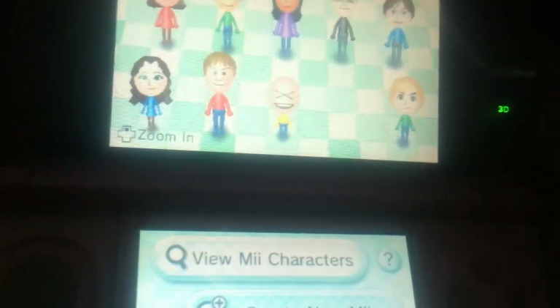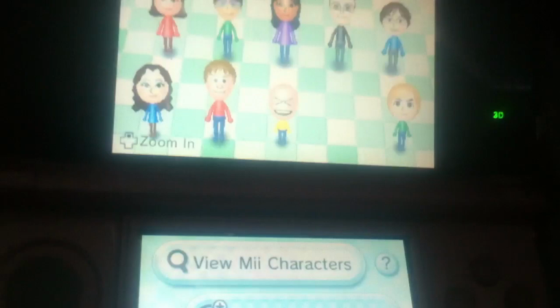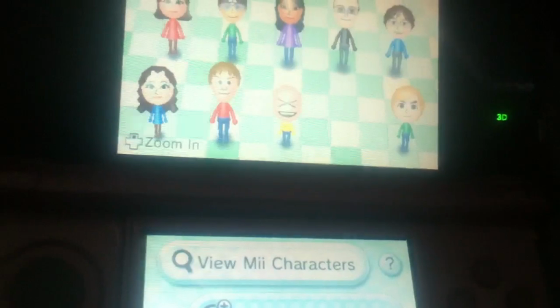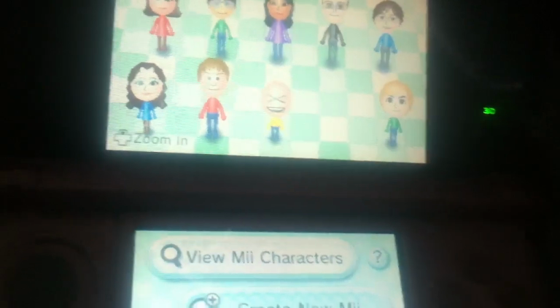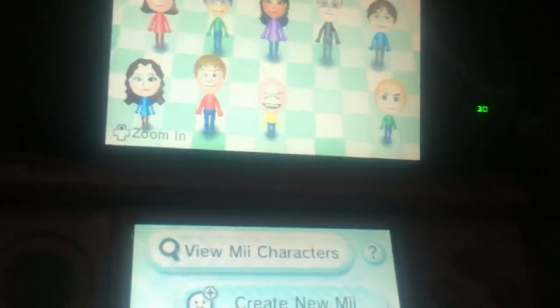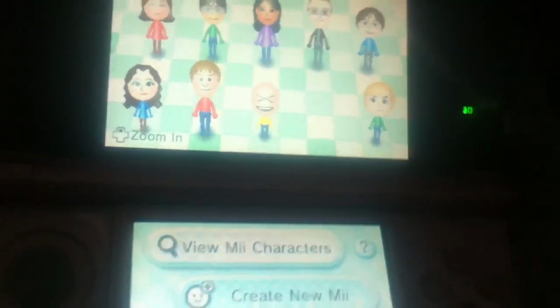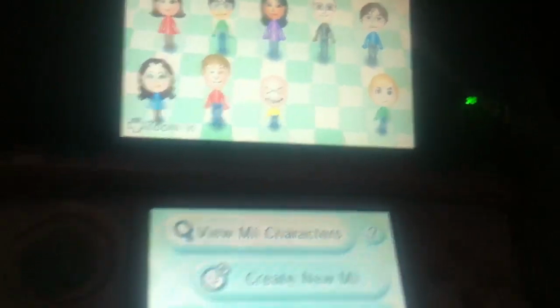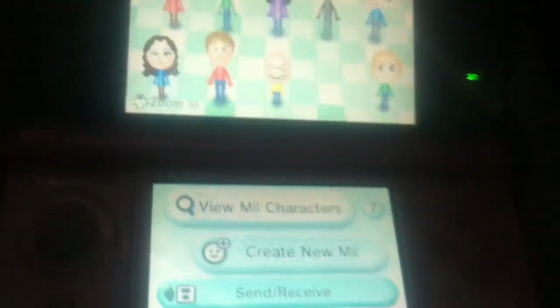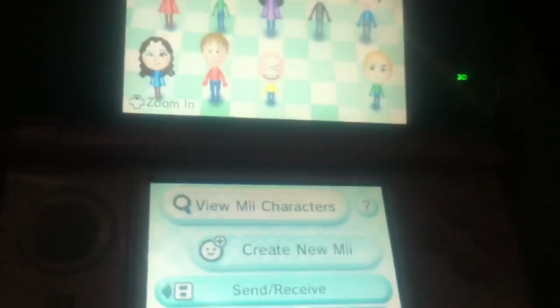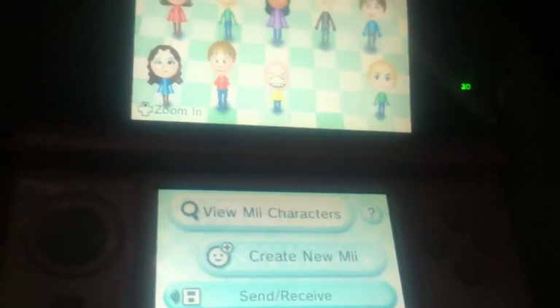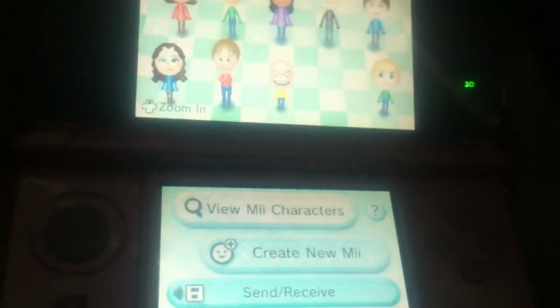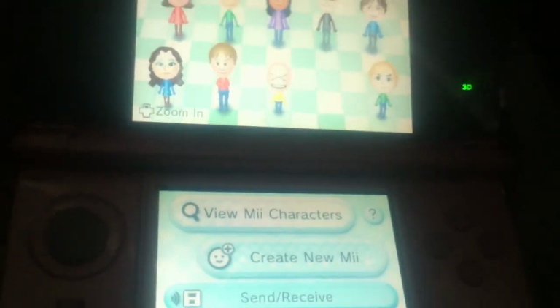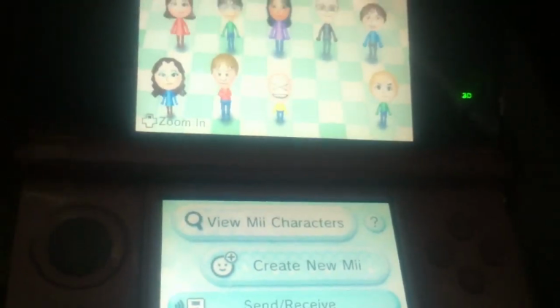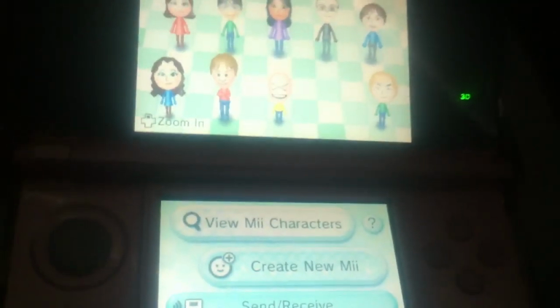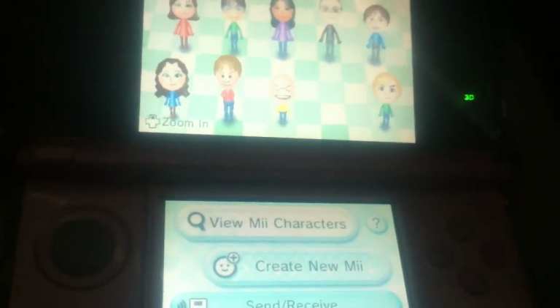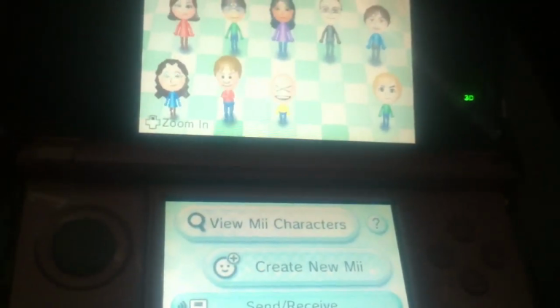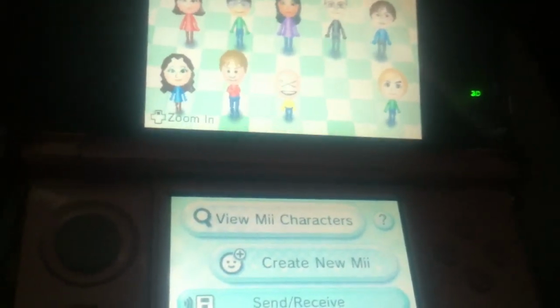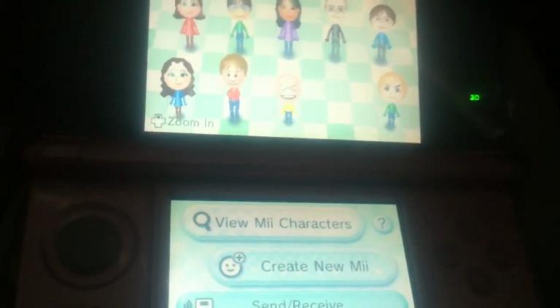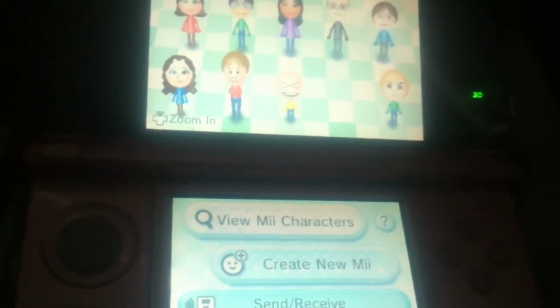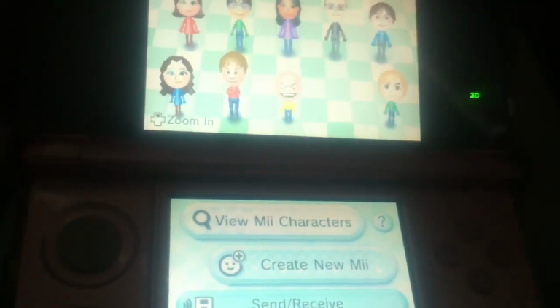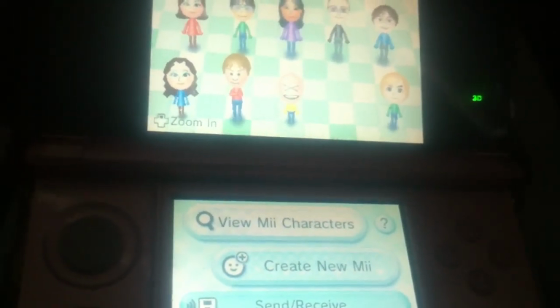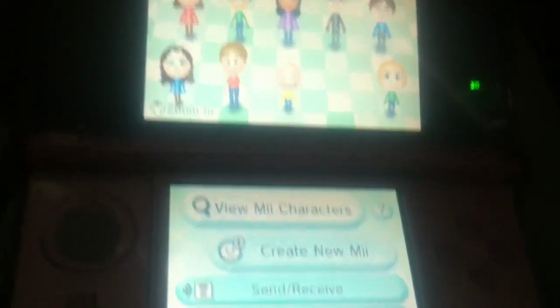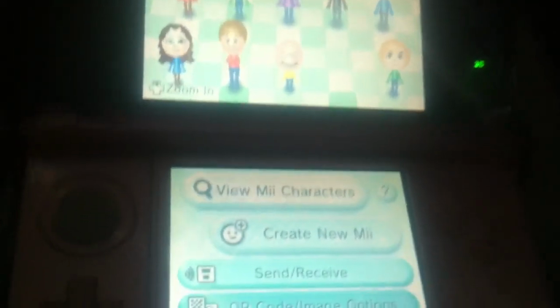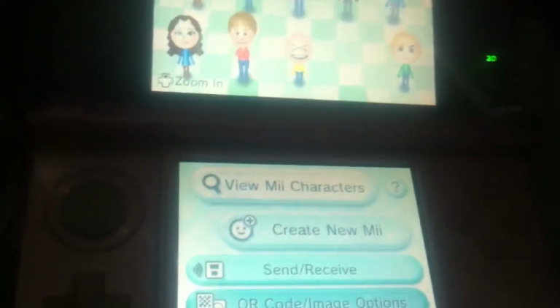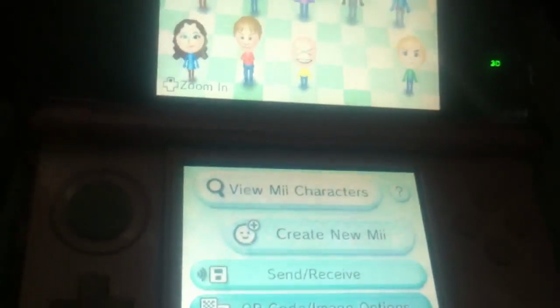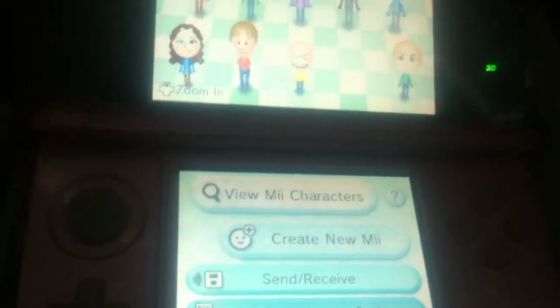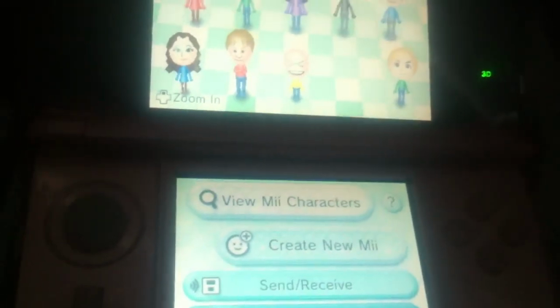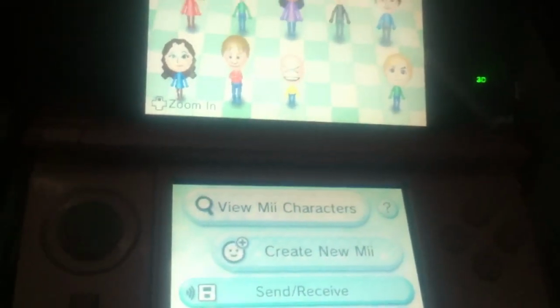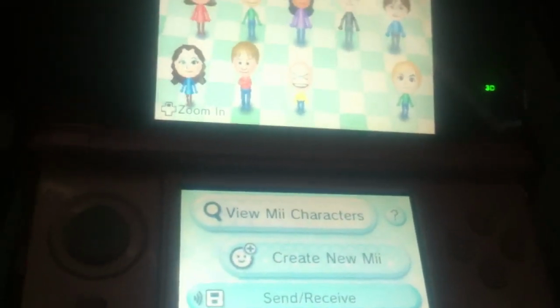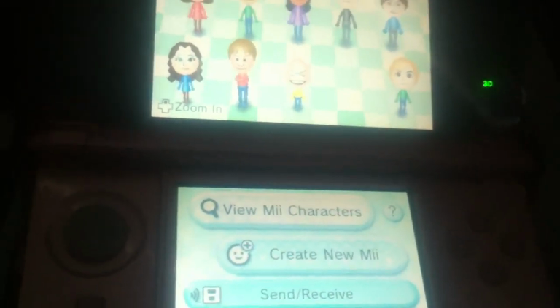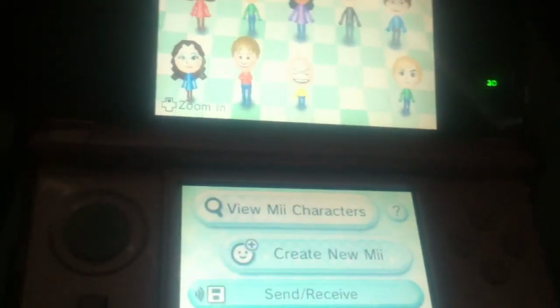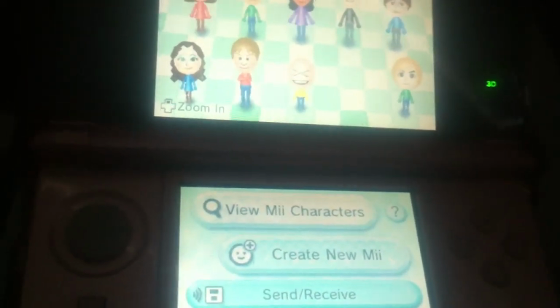Voila! That's how you scan a QR code of a Mii and how it ends up on your 3DS.